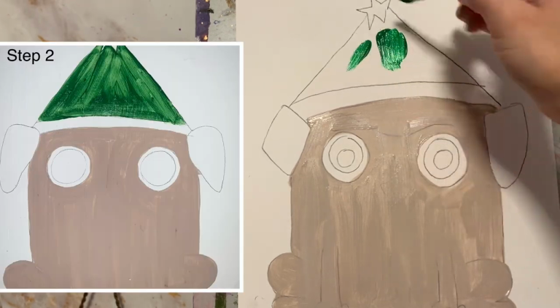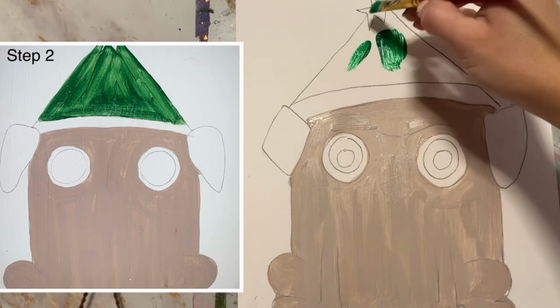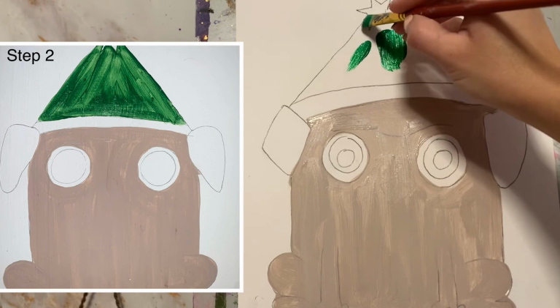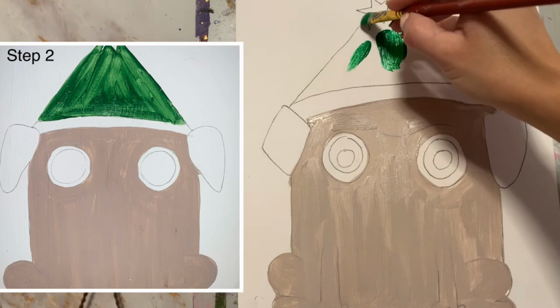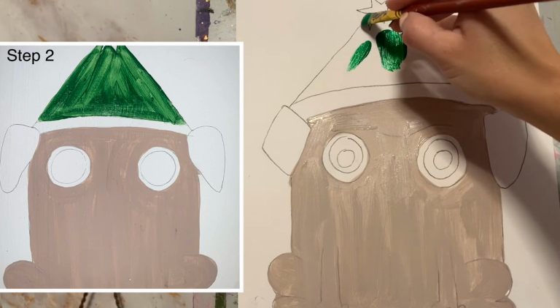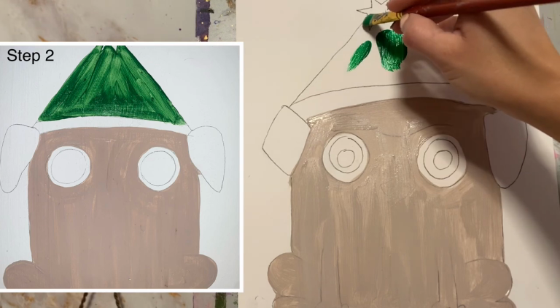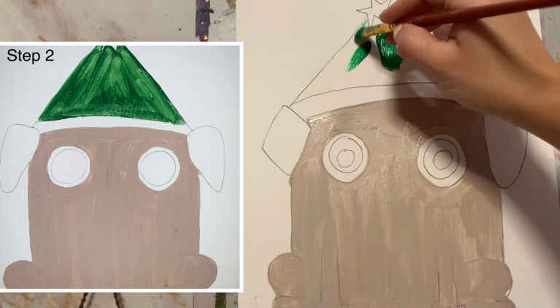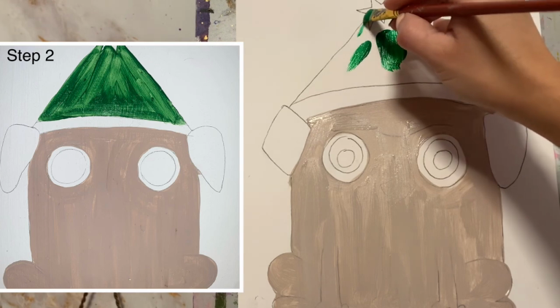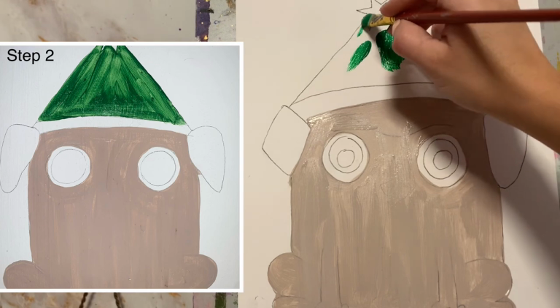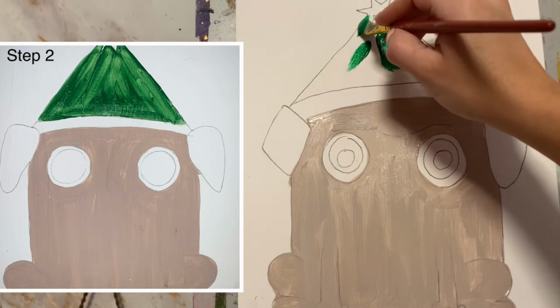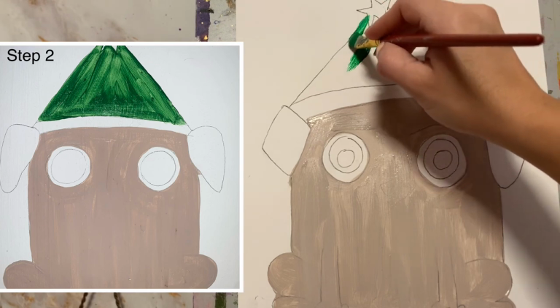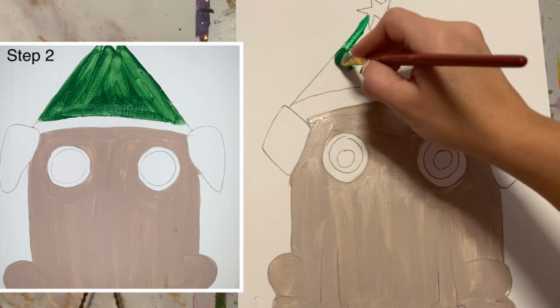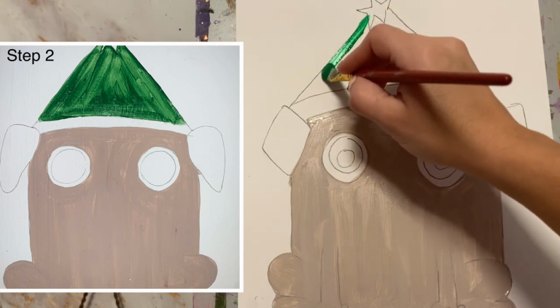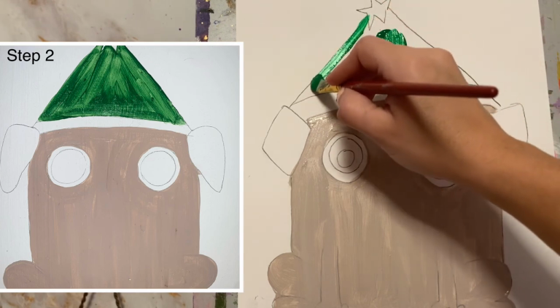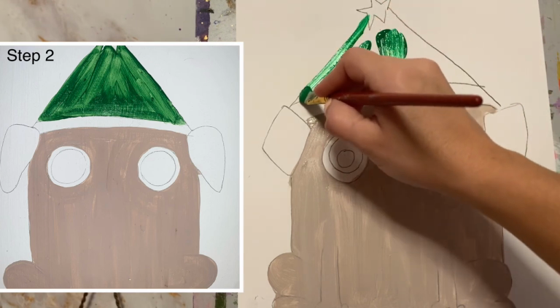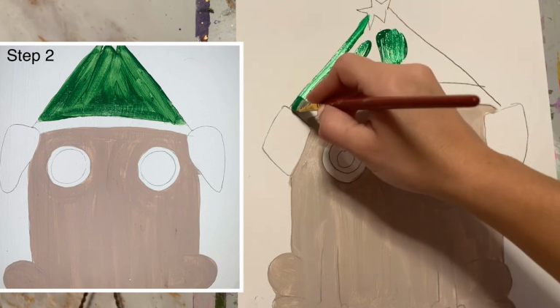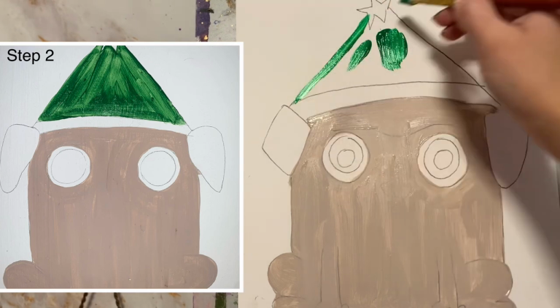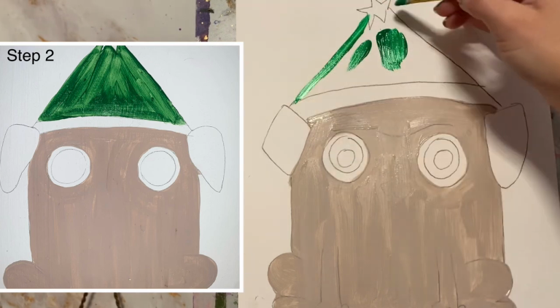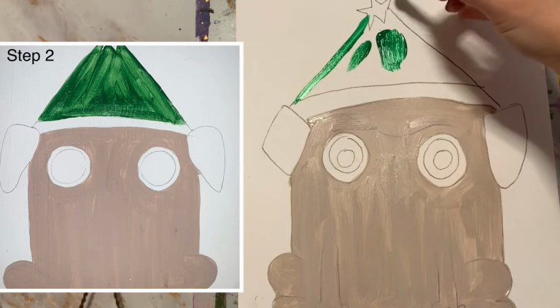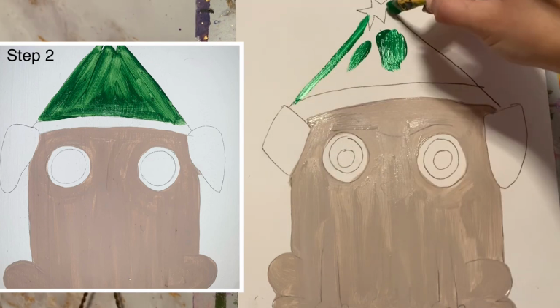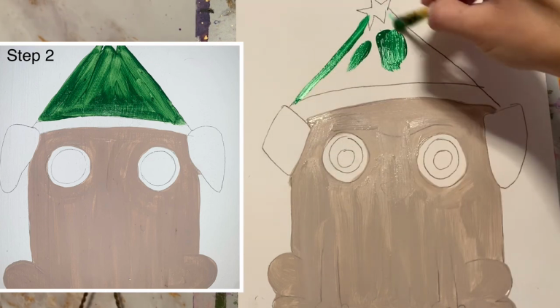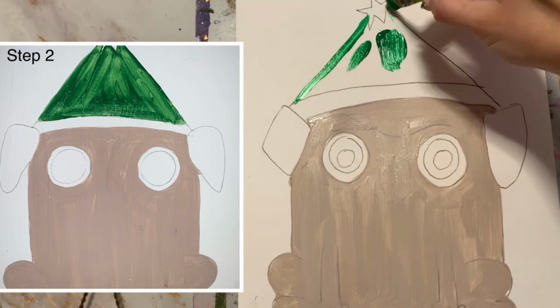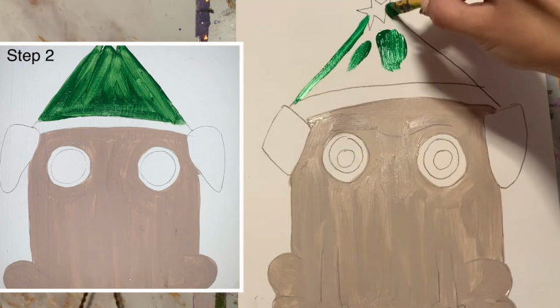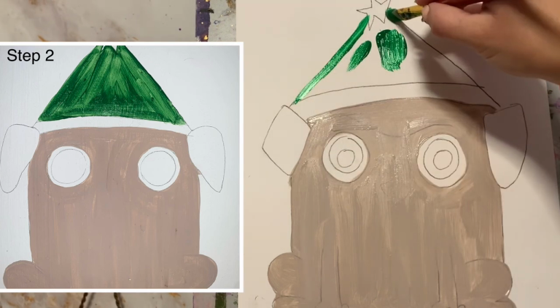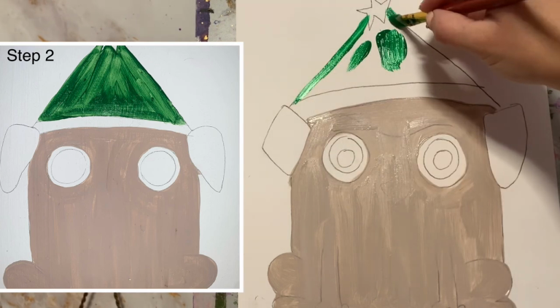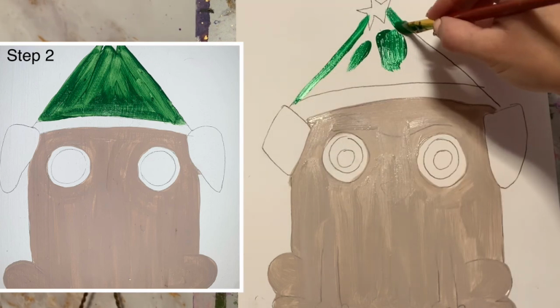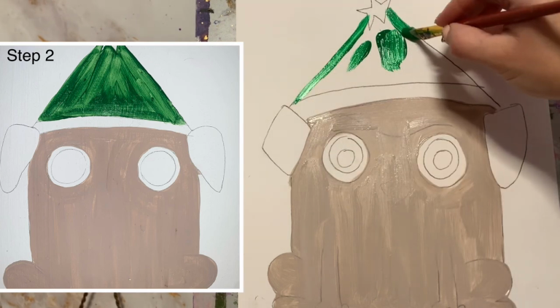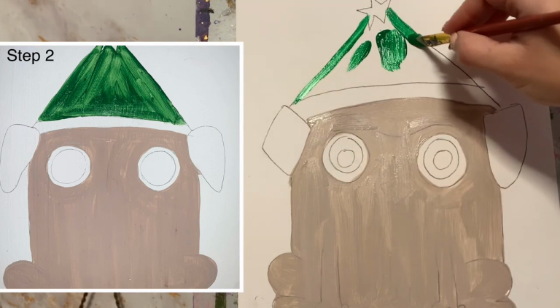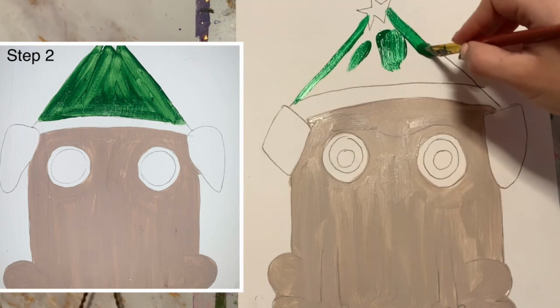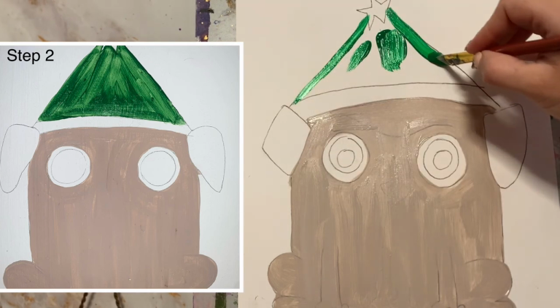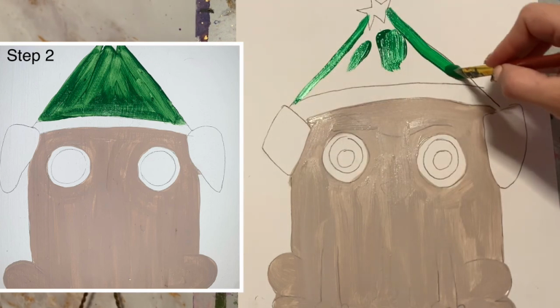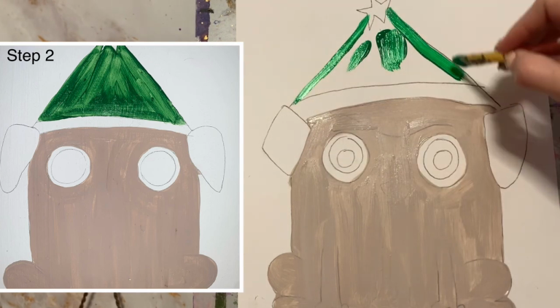Step two is painting our little Christmas hat with our green.